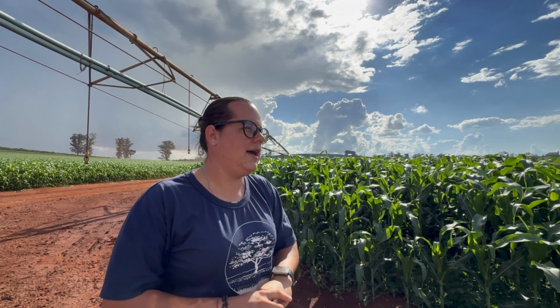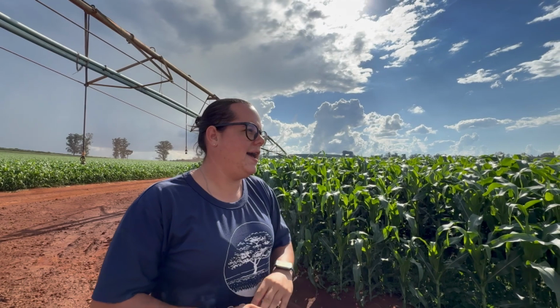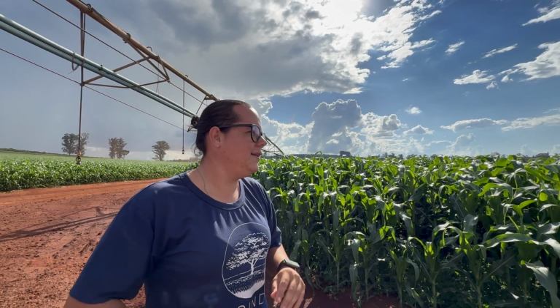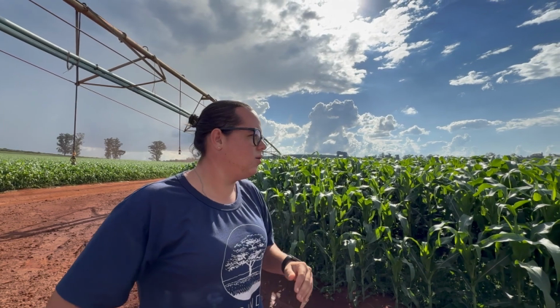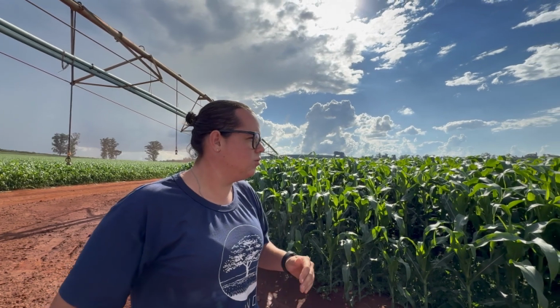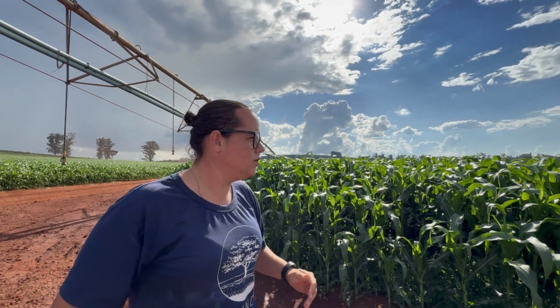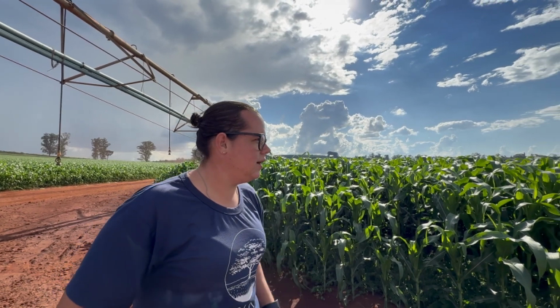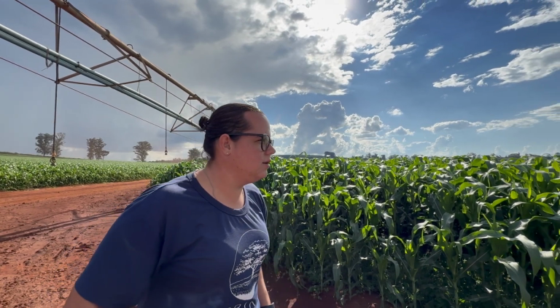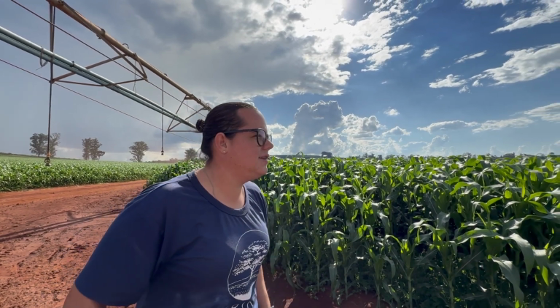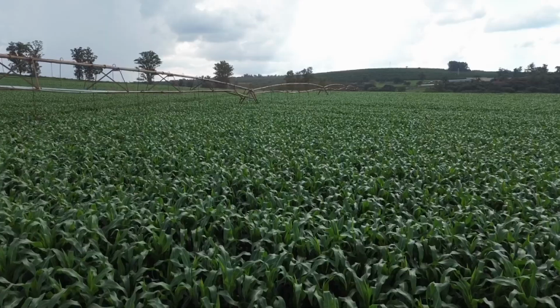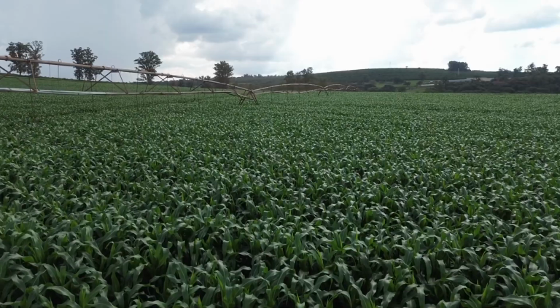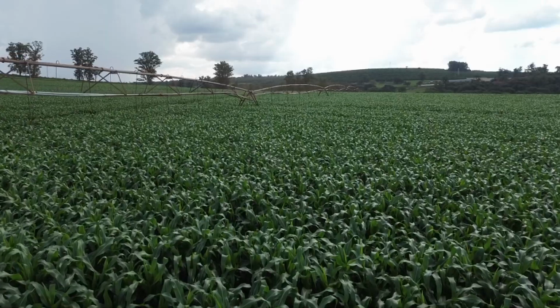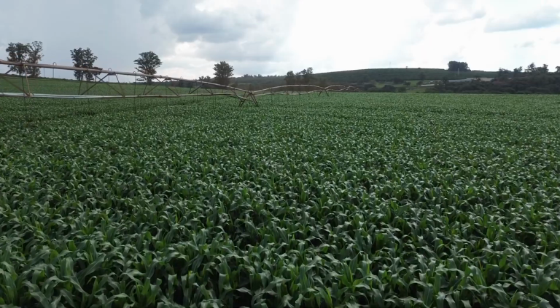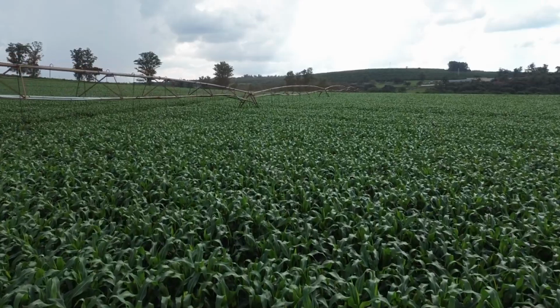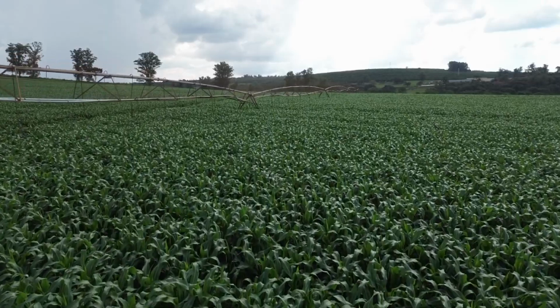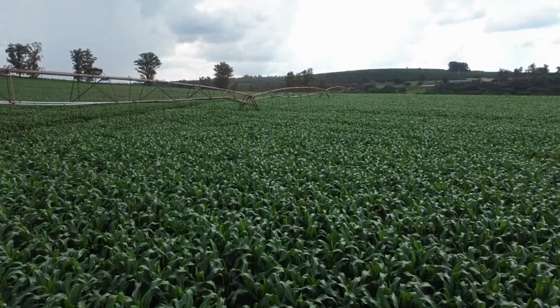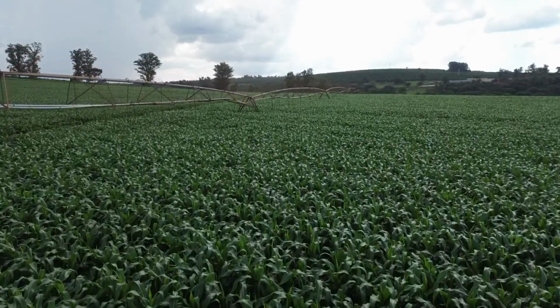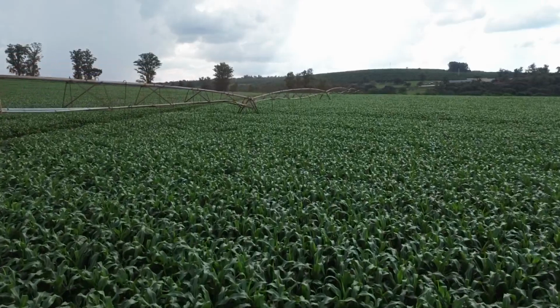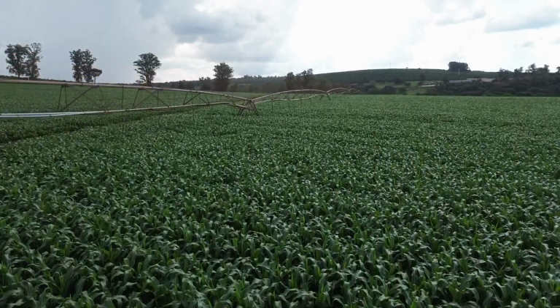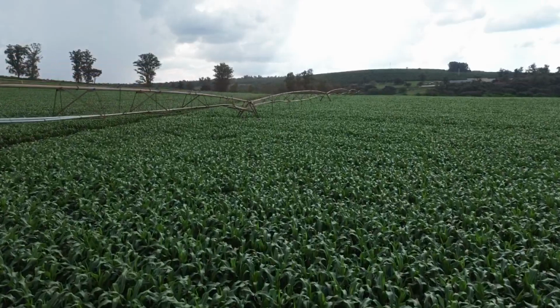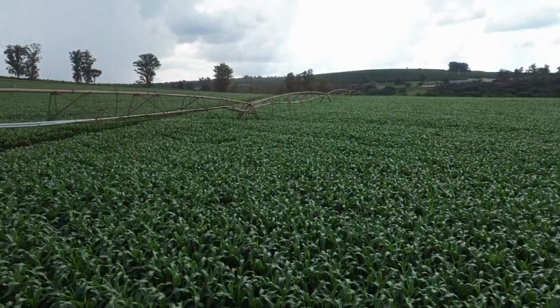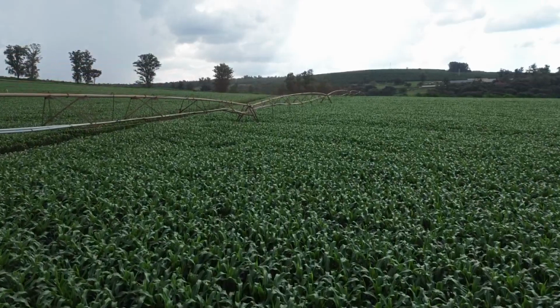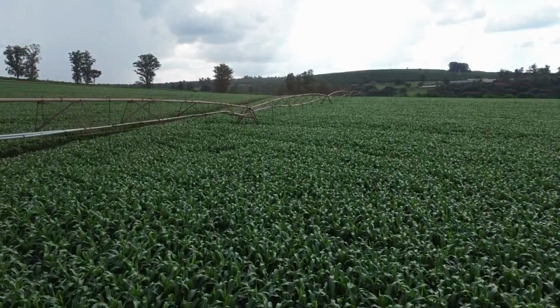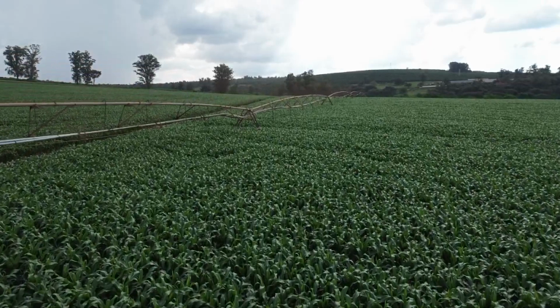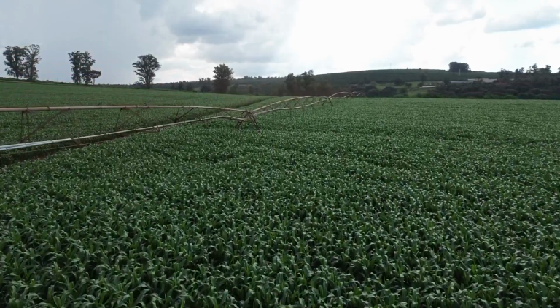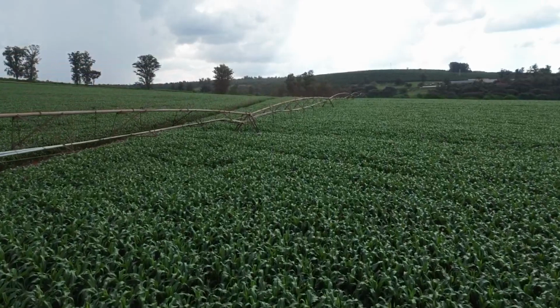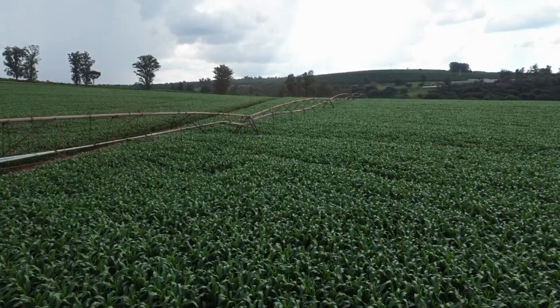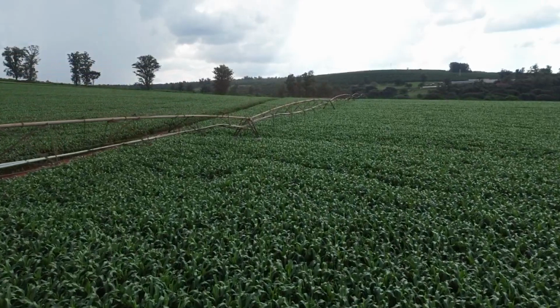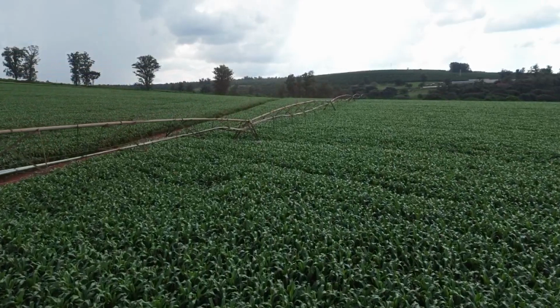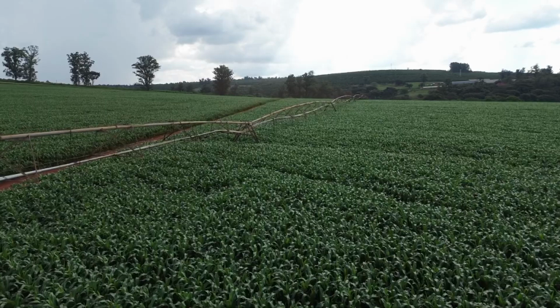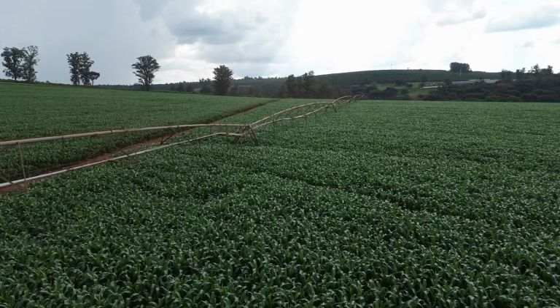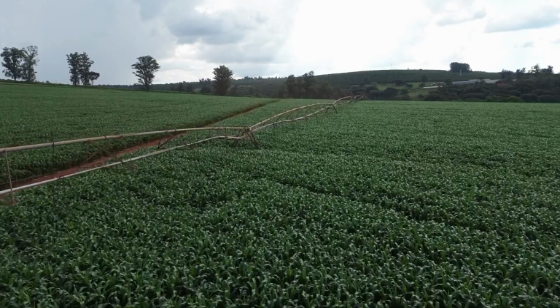We begin the process. Our irrigated area with center pivots totals approximately 216 hectares.